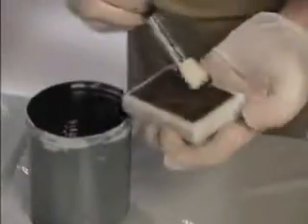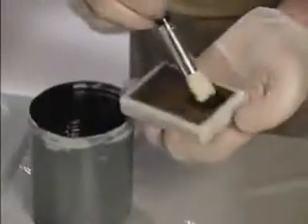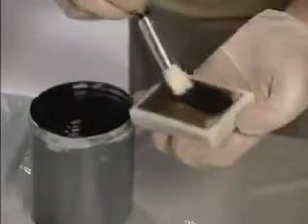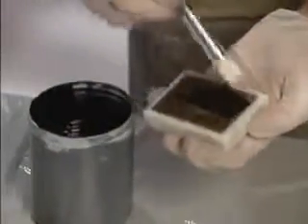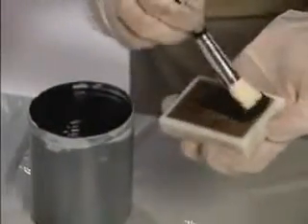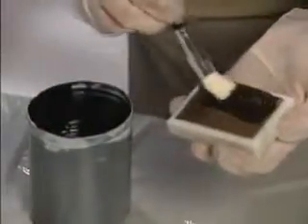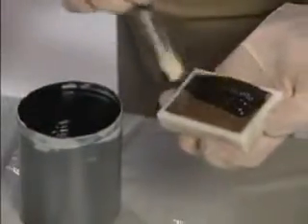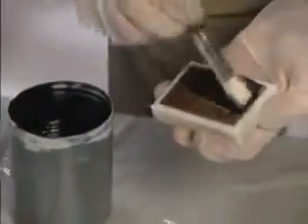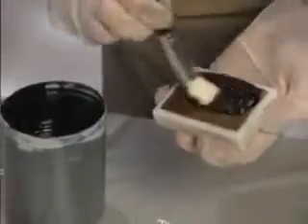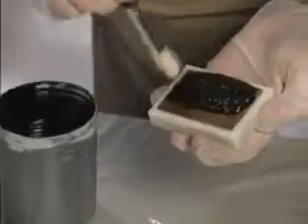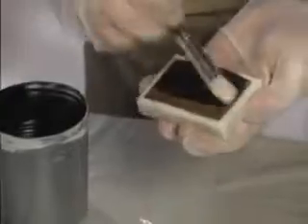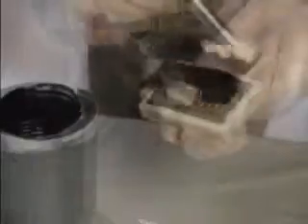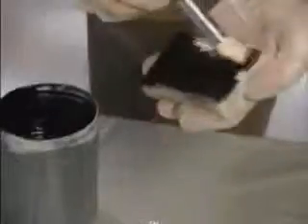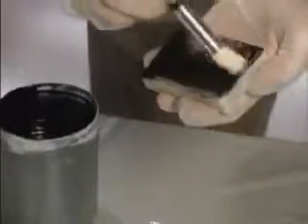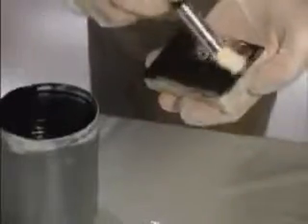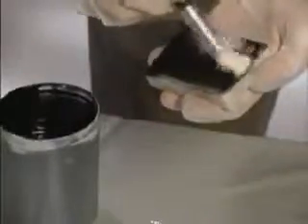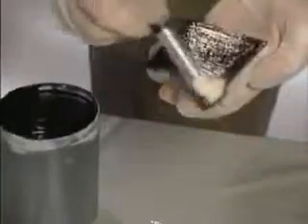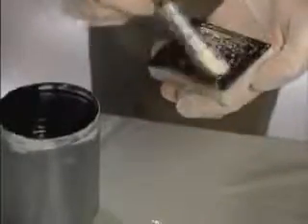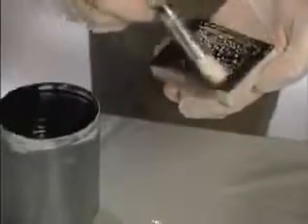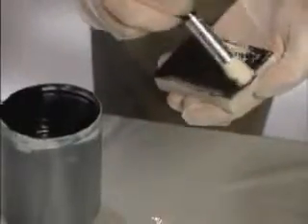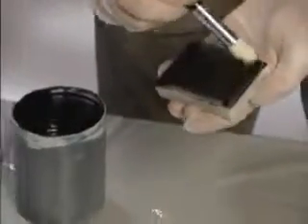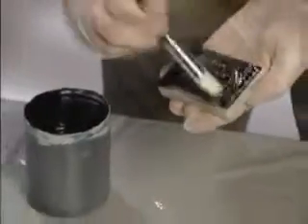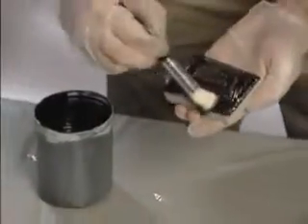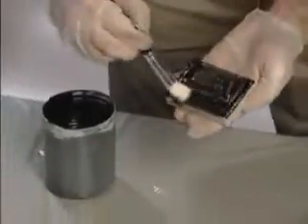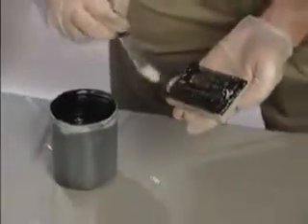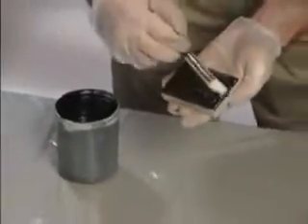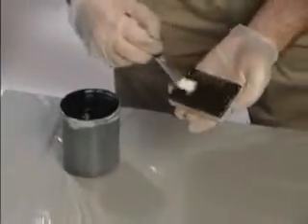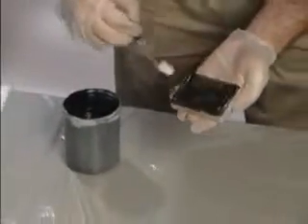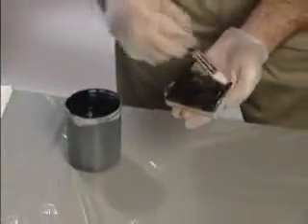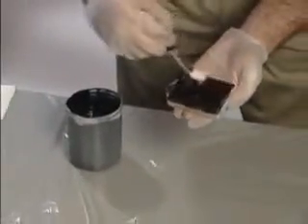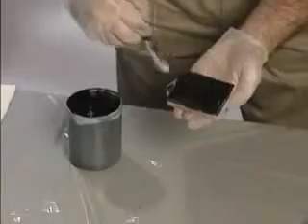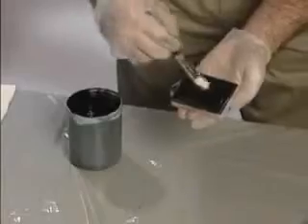Apply a thin coat of the Flexane 80 mixture to the object using a brush. This will ensure no air bubbles will appear on the surface.